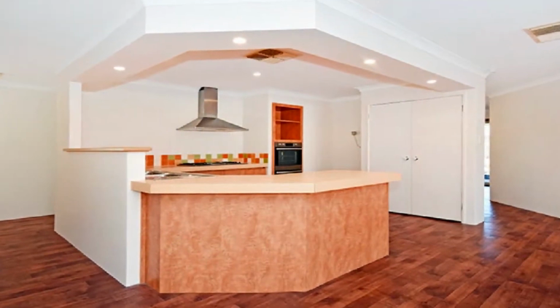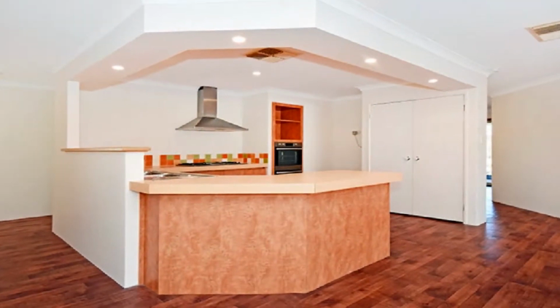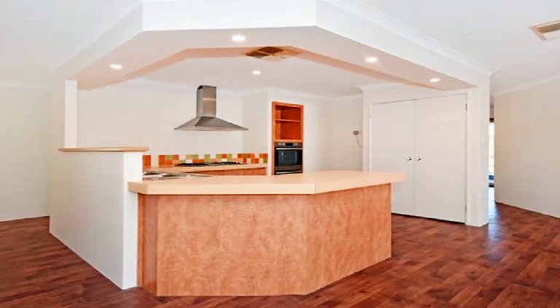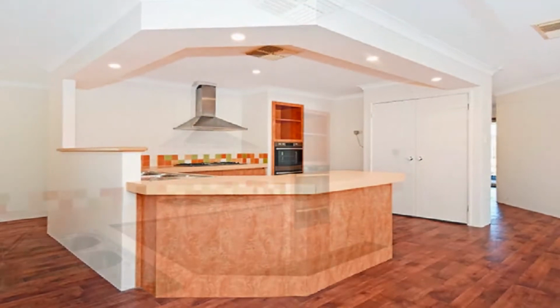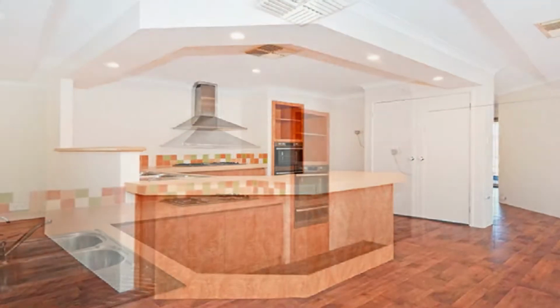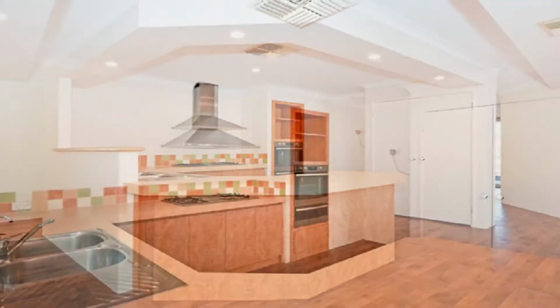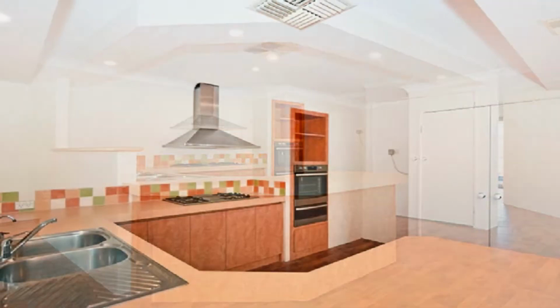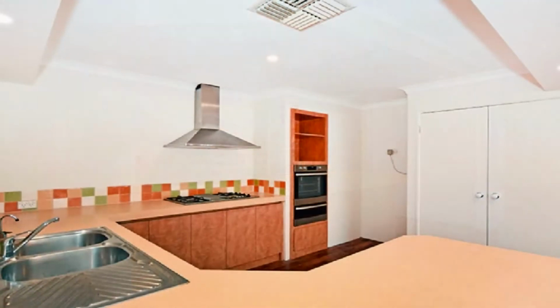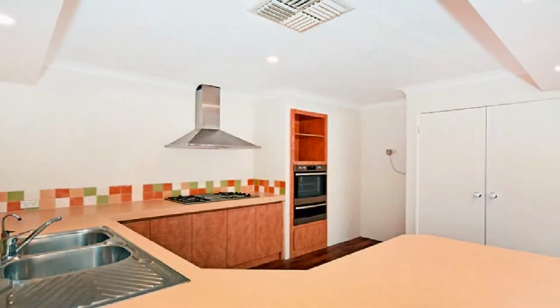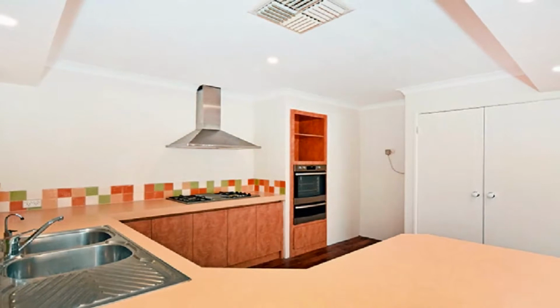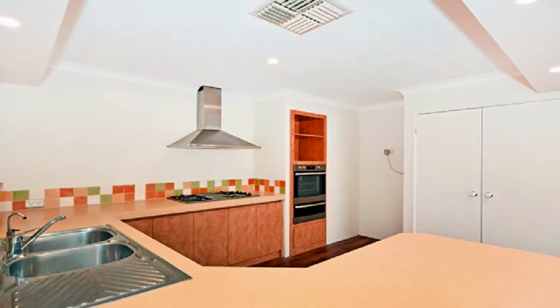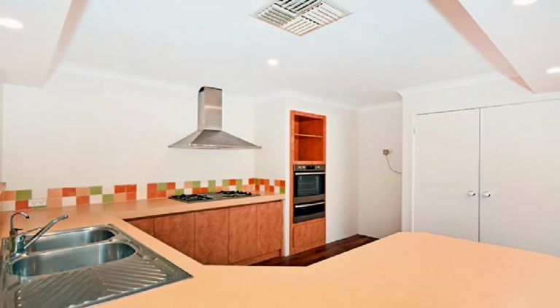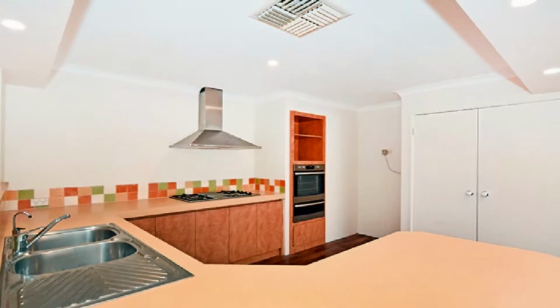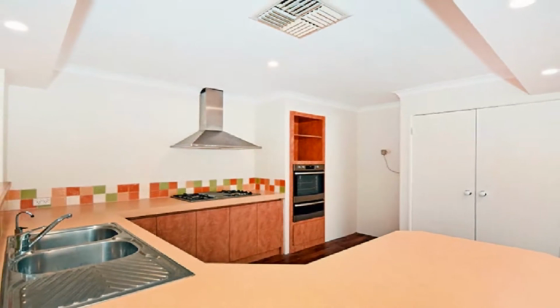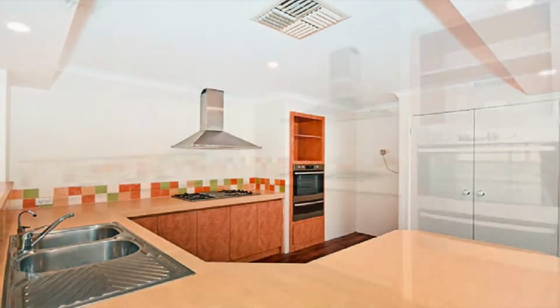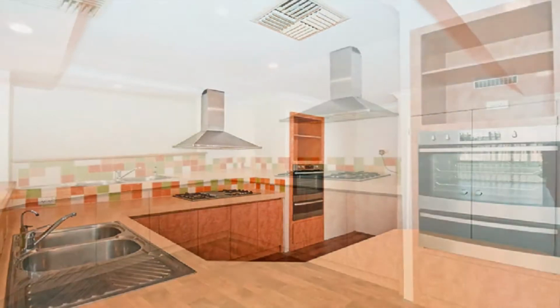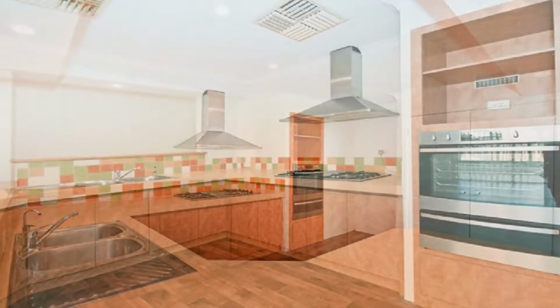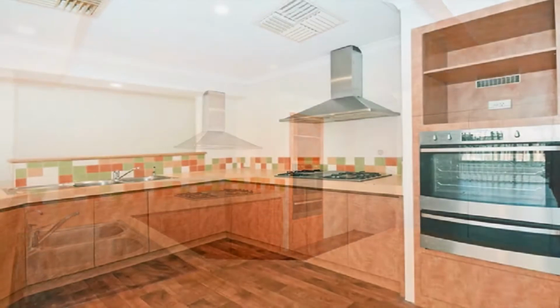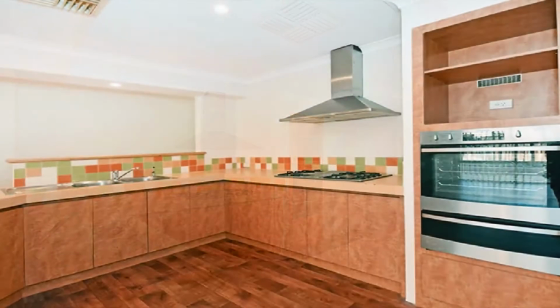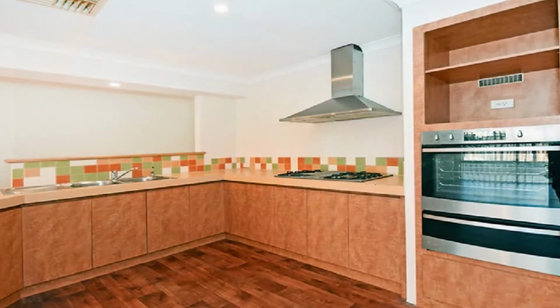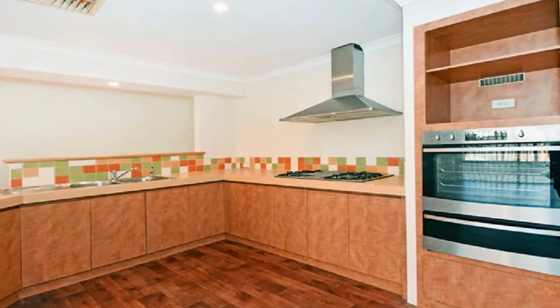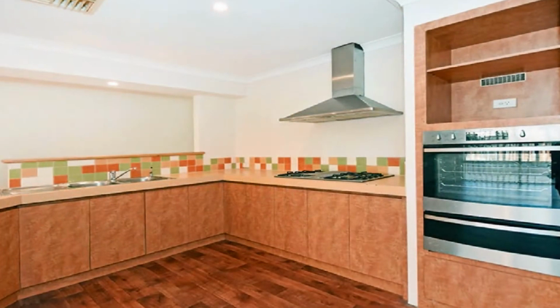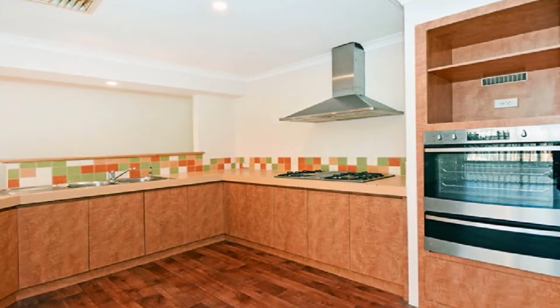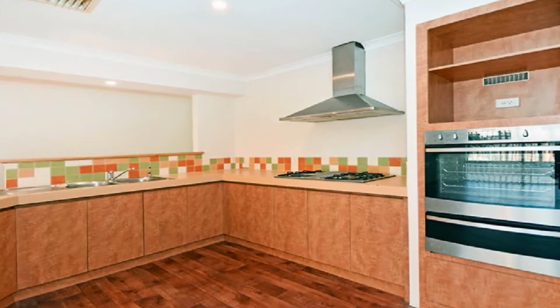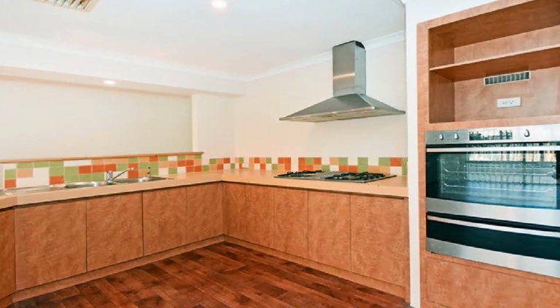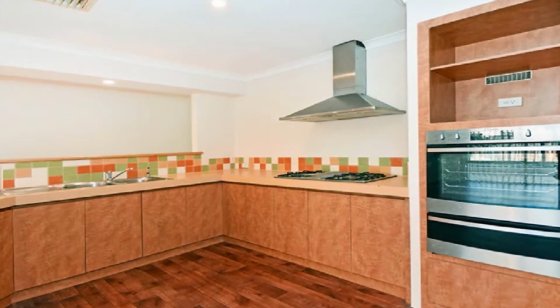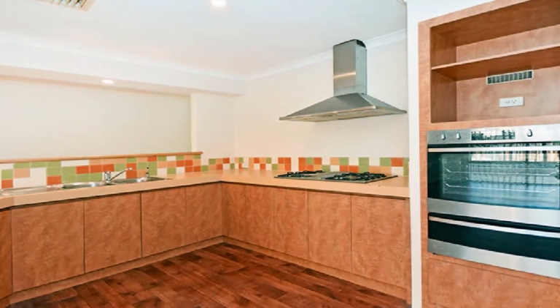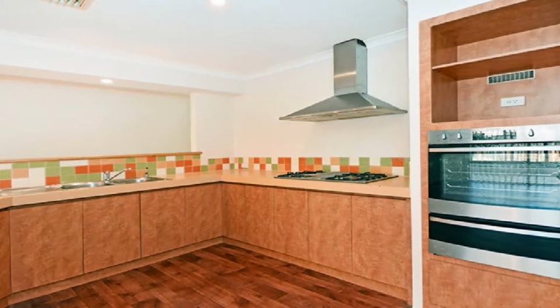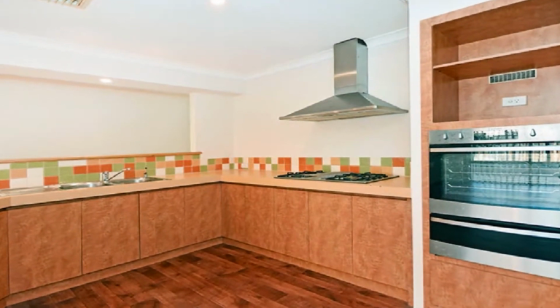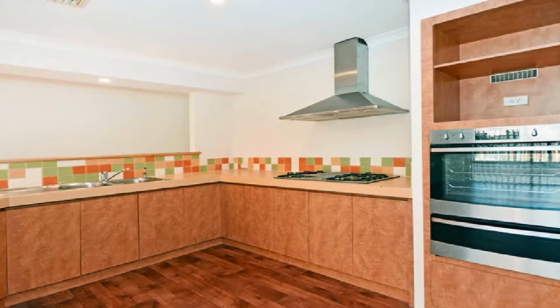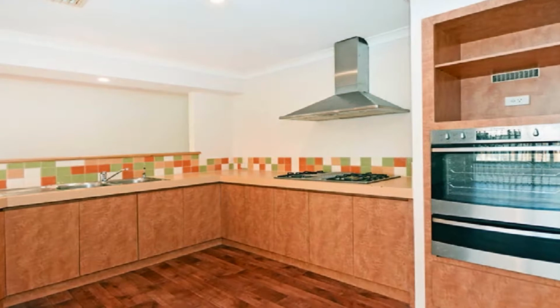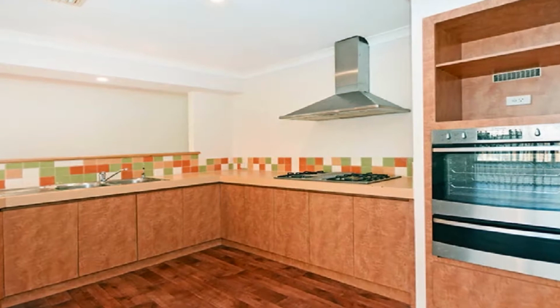The large modern kitchen is complete with 900 millimetre cooktop, new oven and griller, double pantry and breakfast bar.